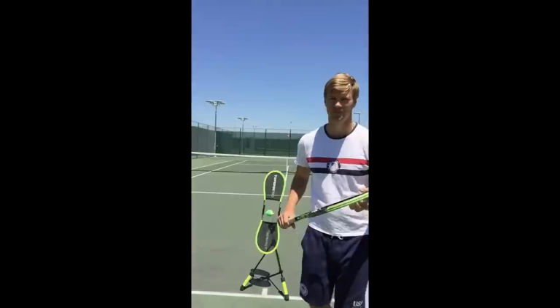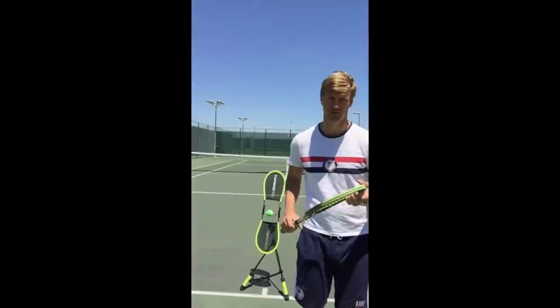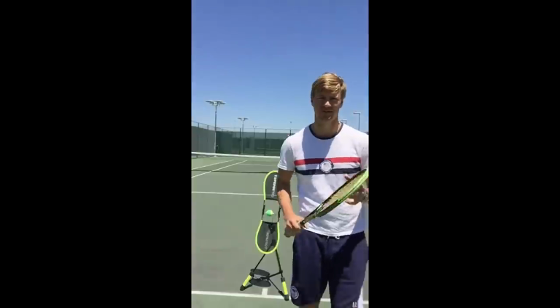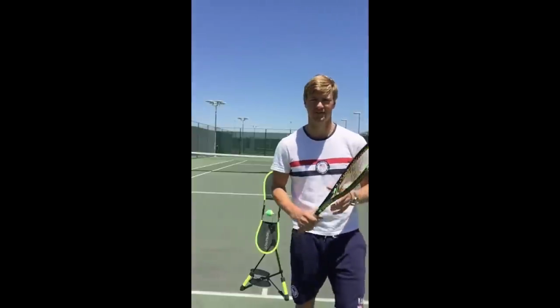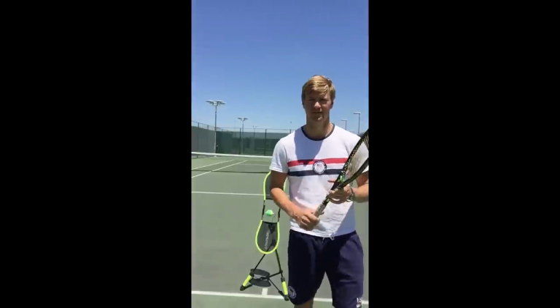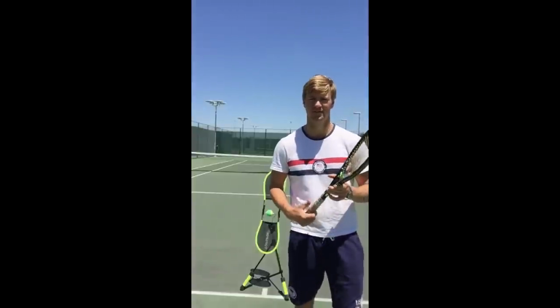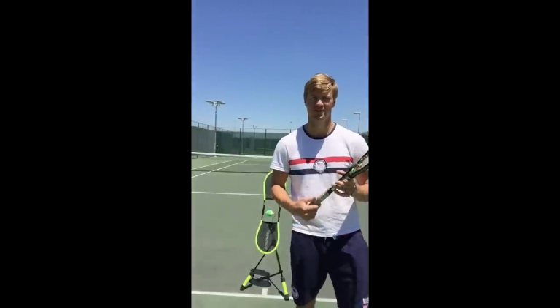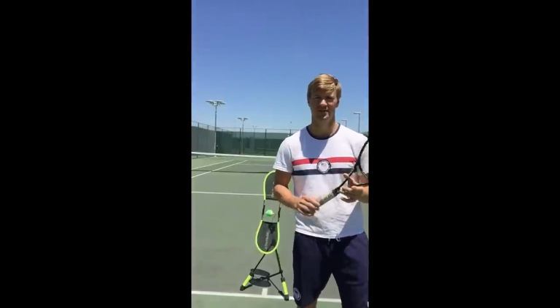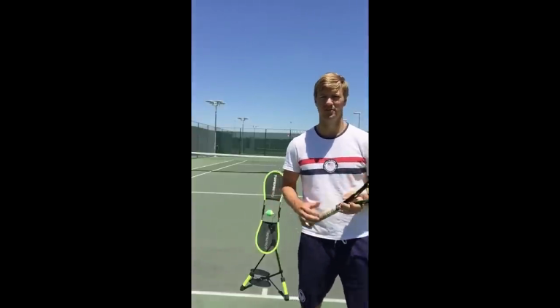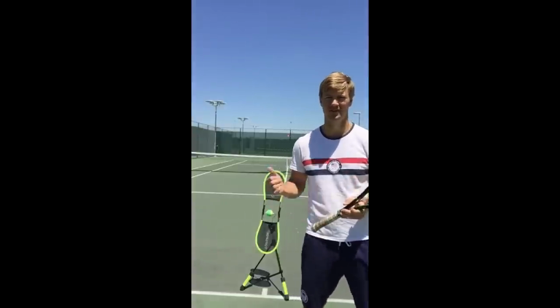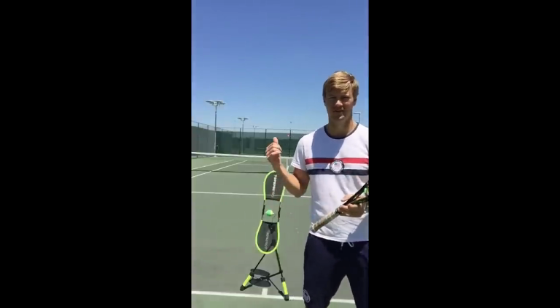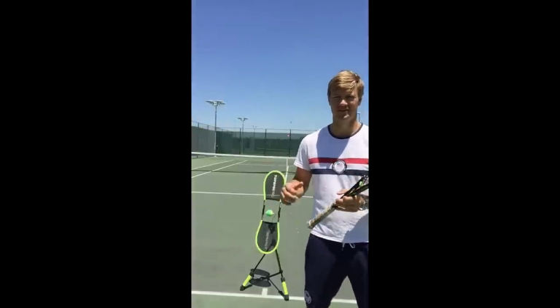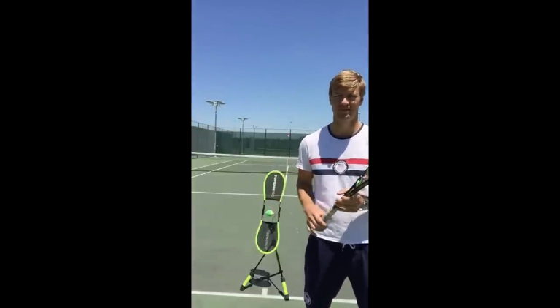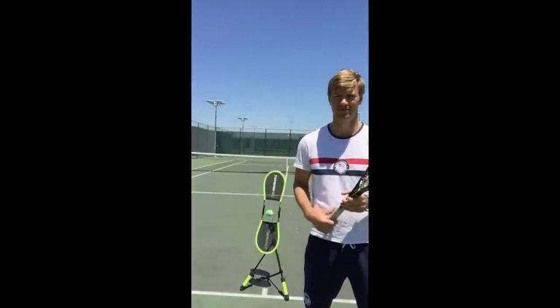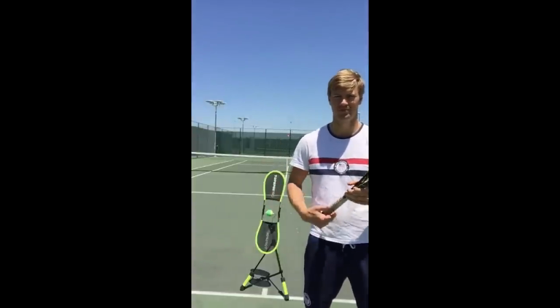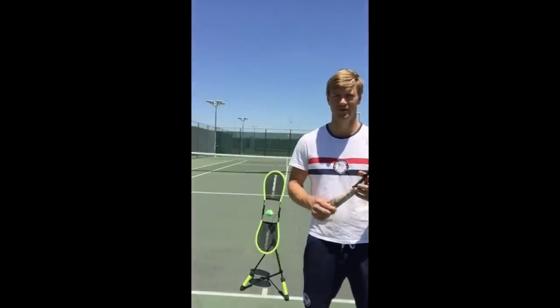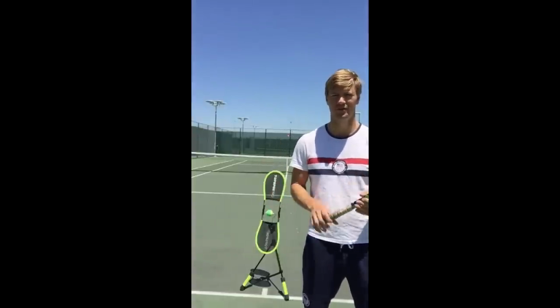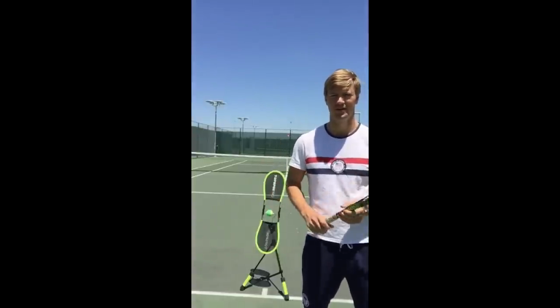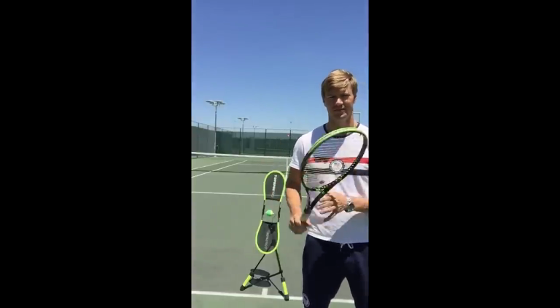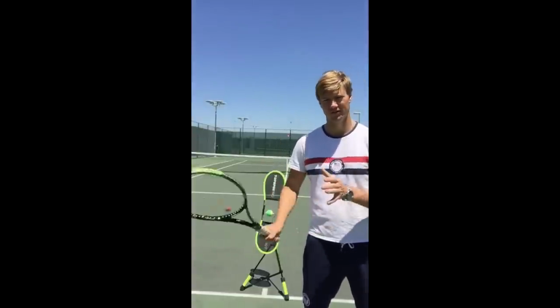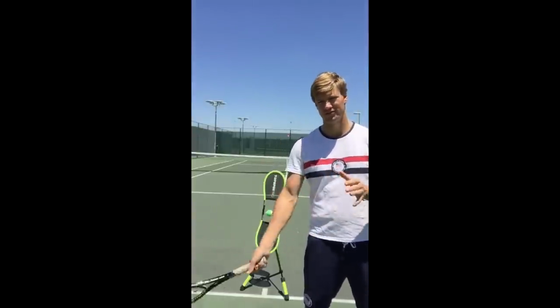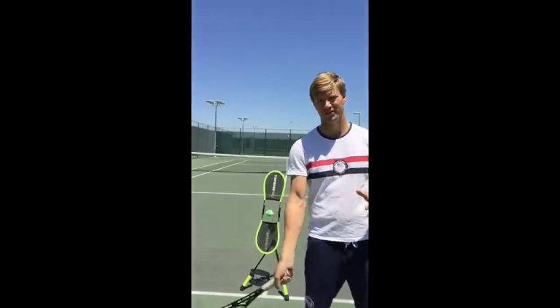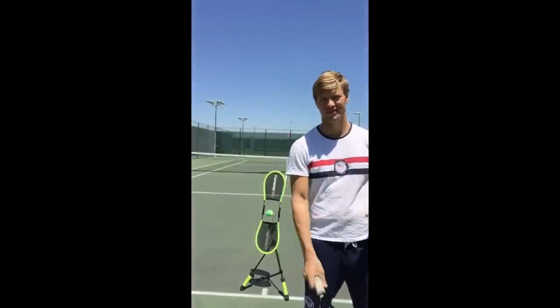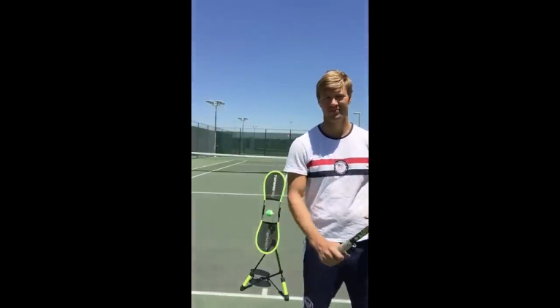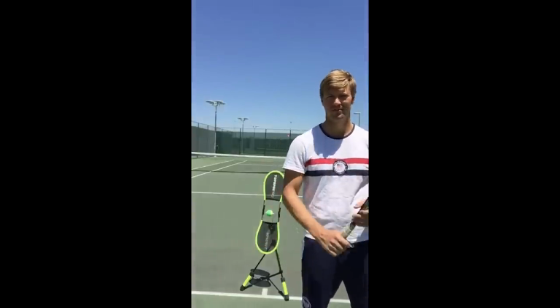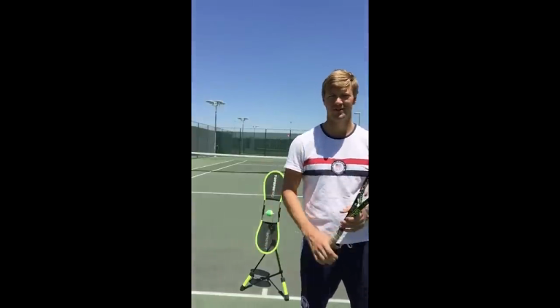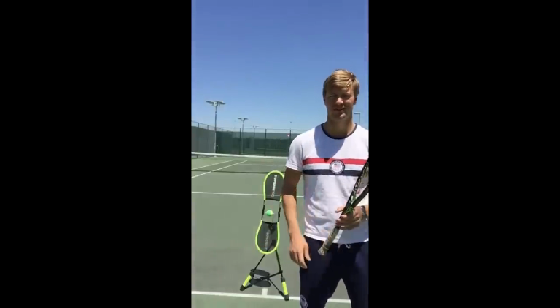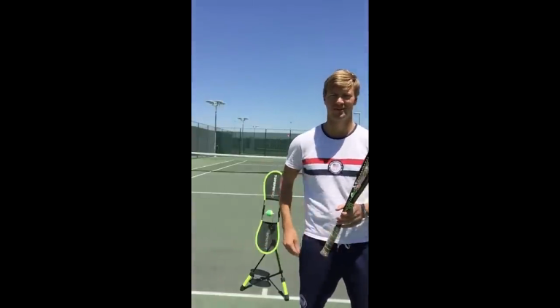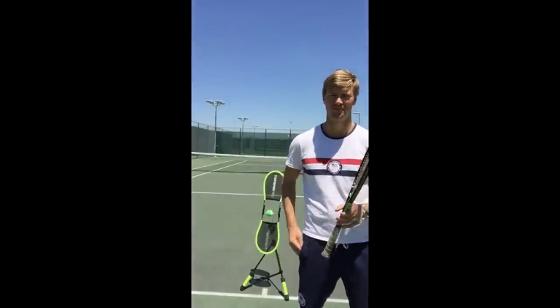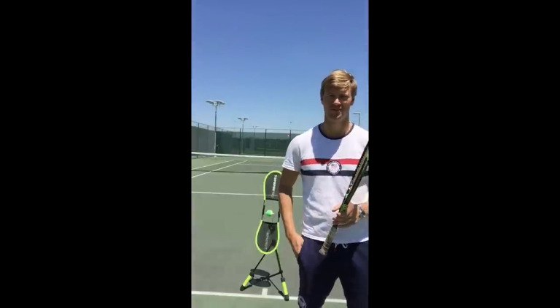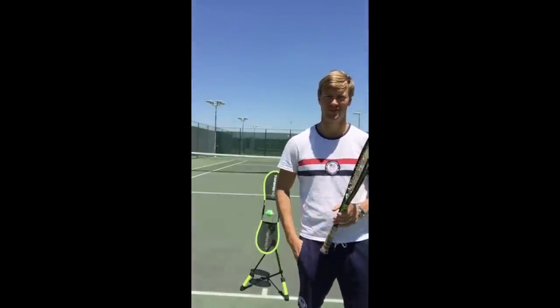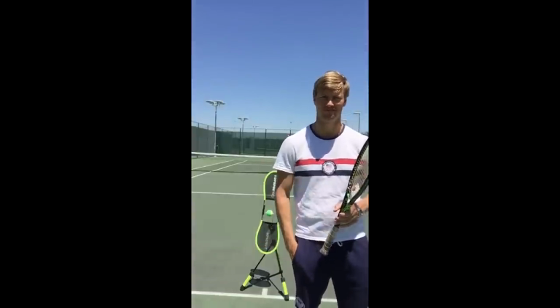Drew Clifton, Frisco Tennis Shop, doing the Top Spin Pro. It's a great tool to get top spin, and I hope you enjoy it.